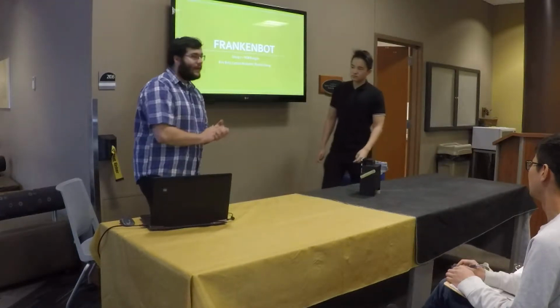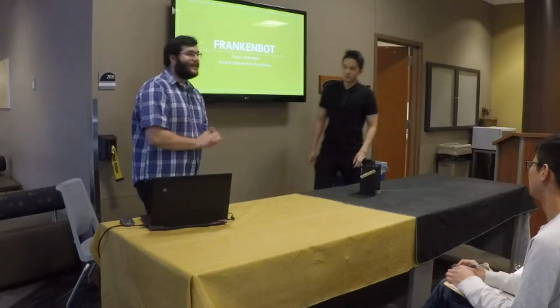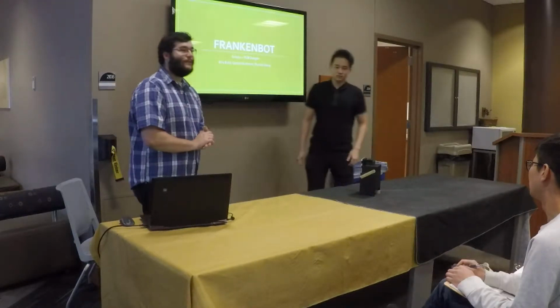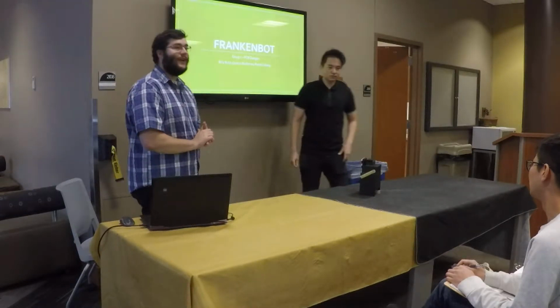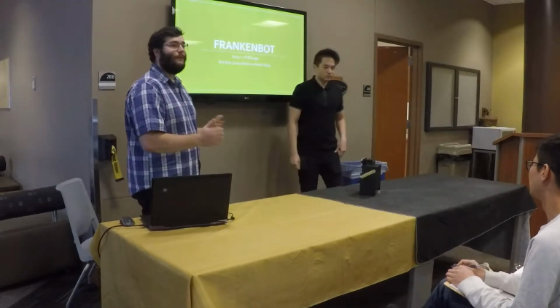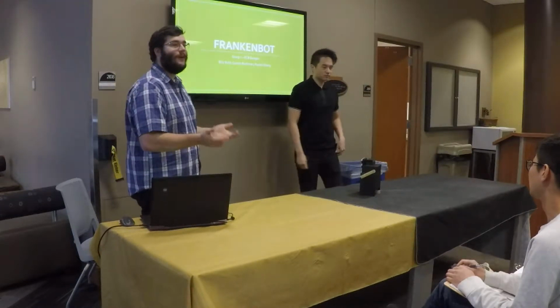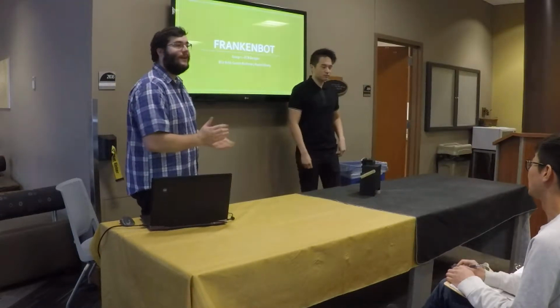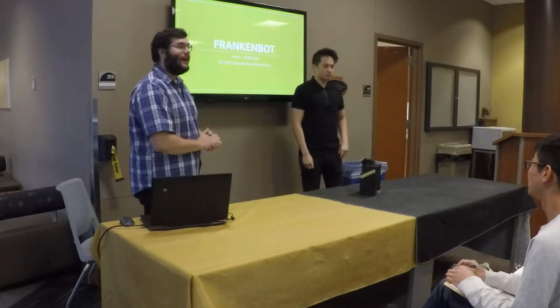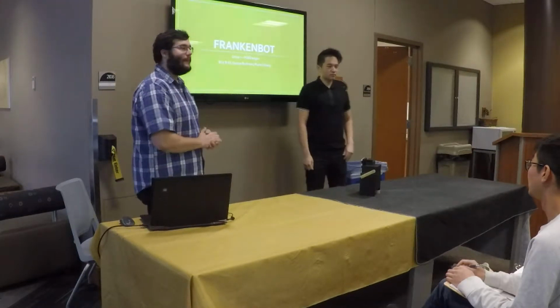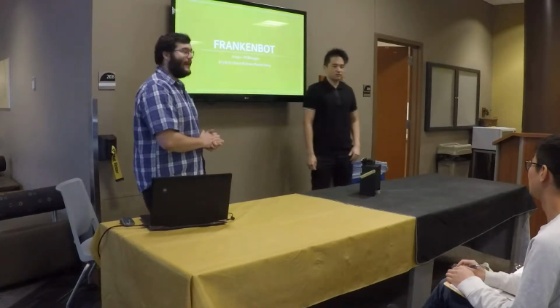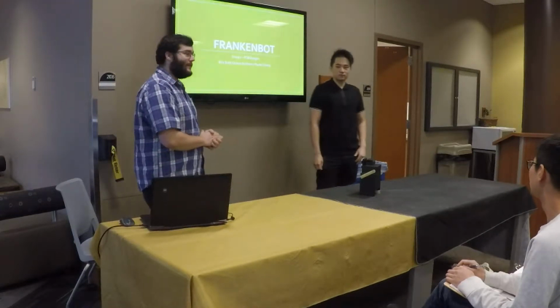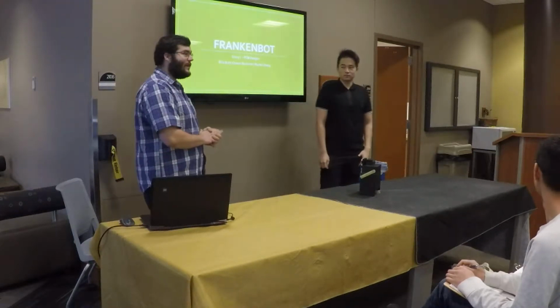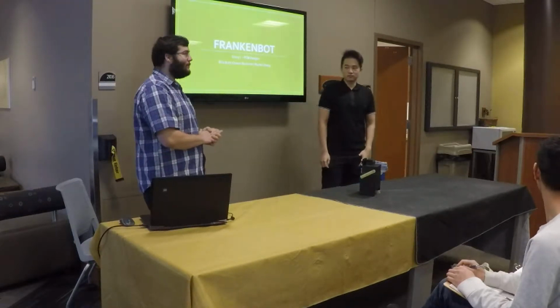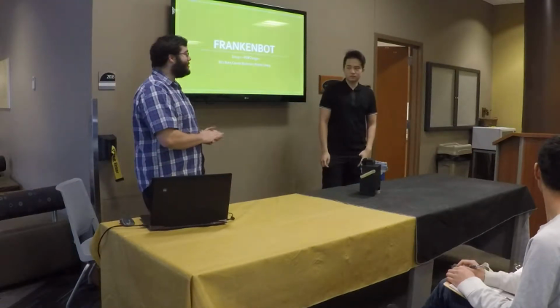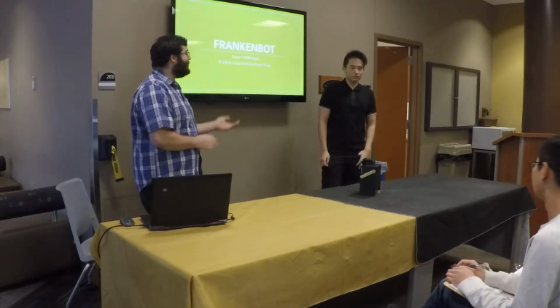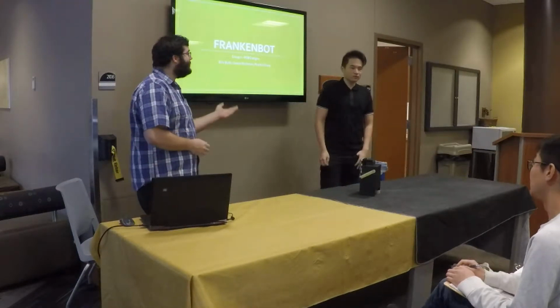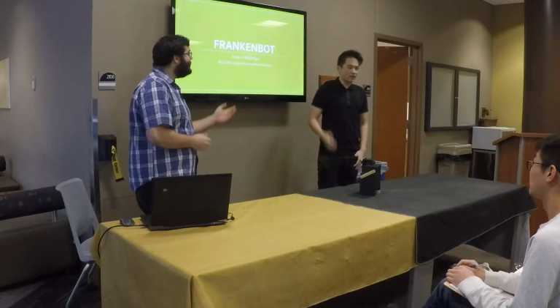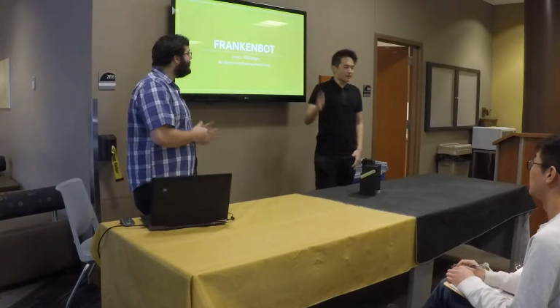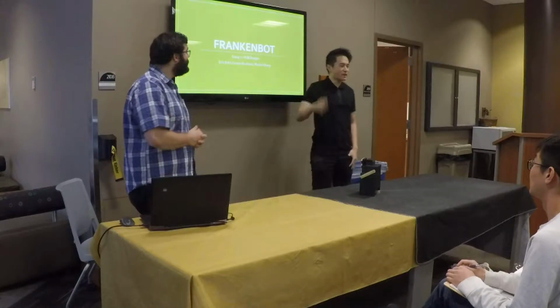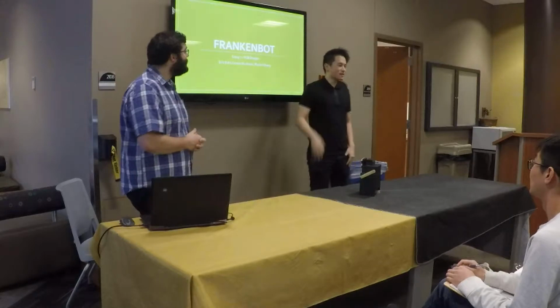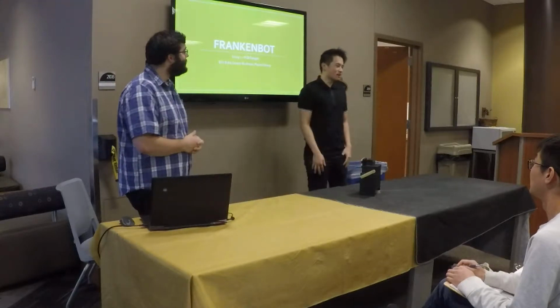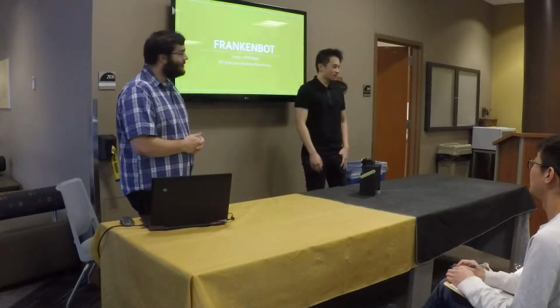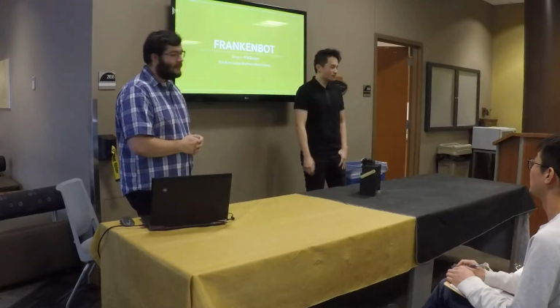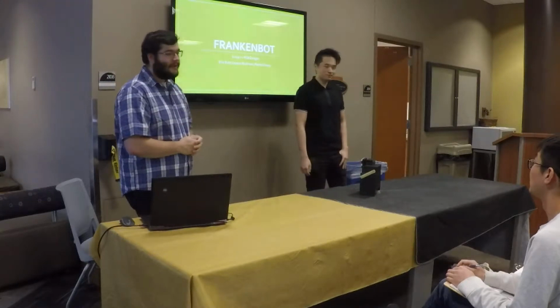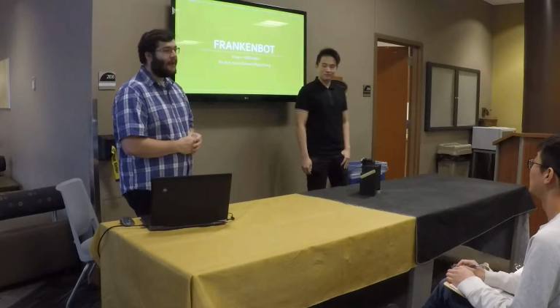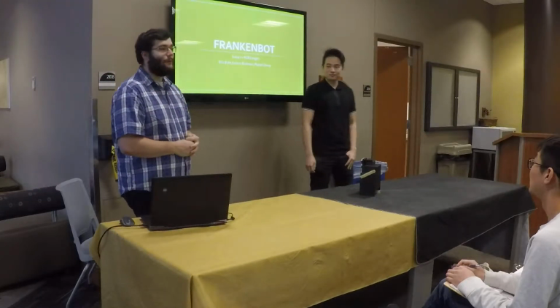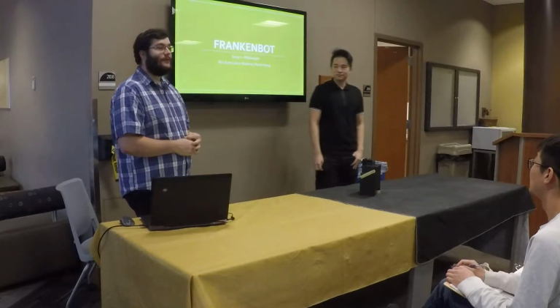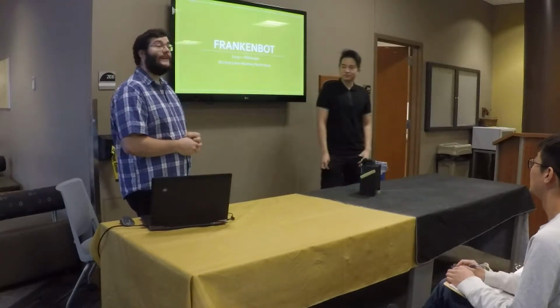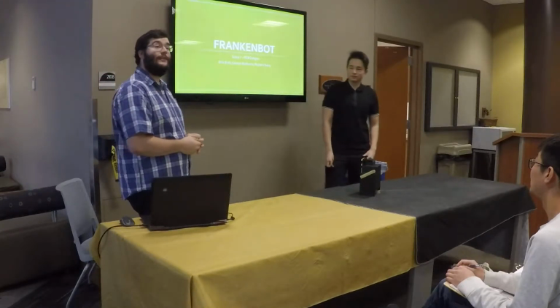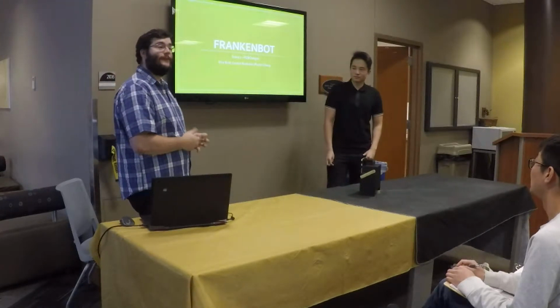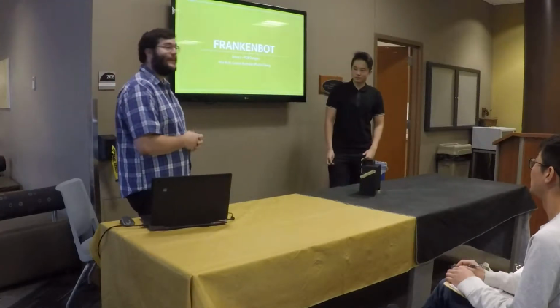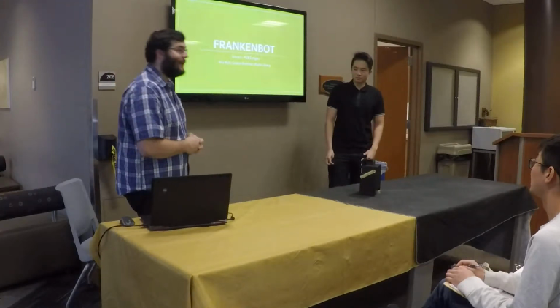Good morning, everyone. My name is Connor Bushman. And I'm Peyton Zahn. We created the Frankenstein.